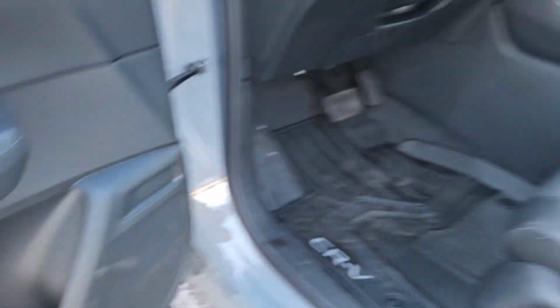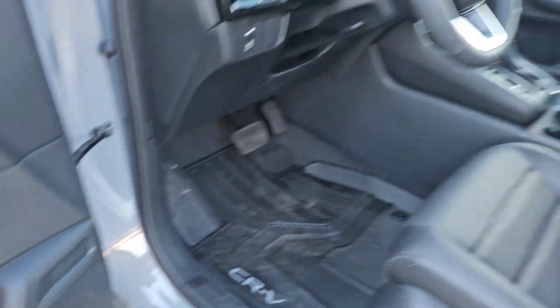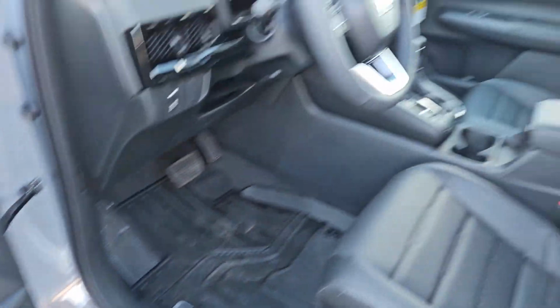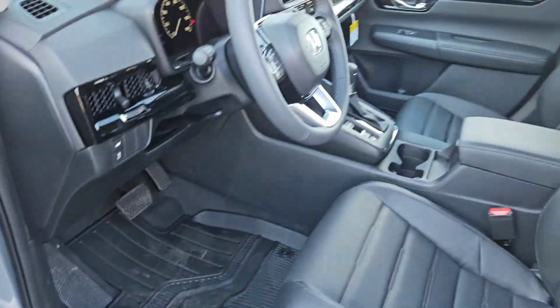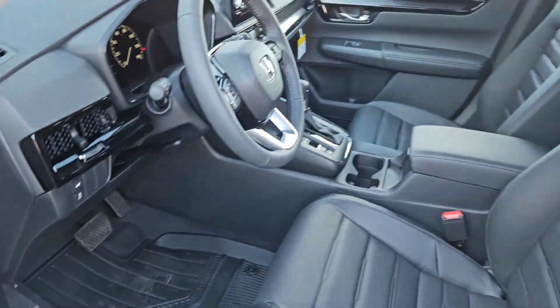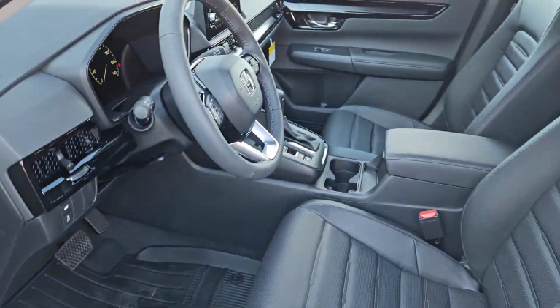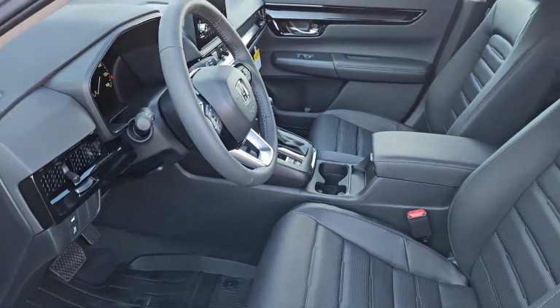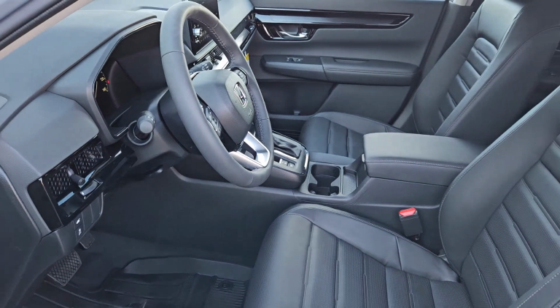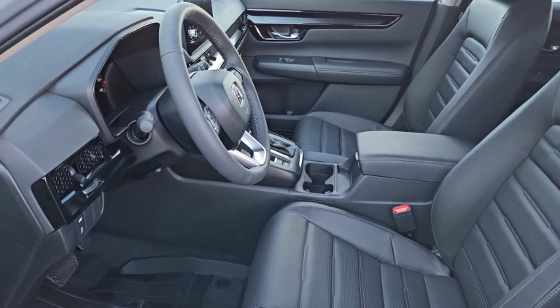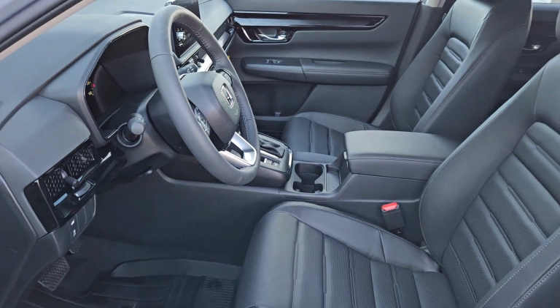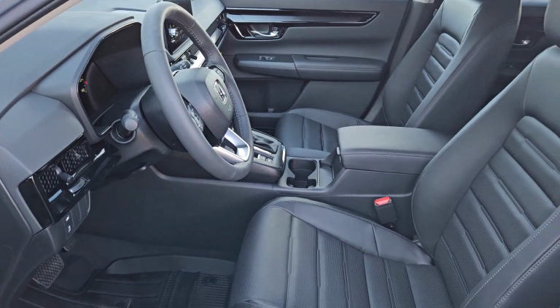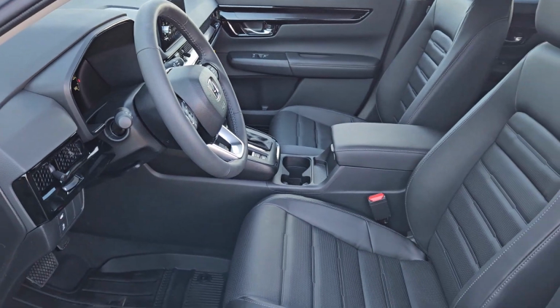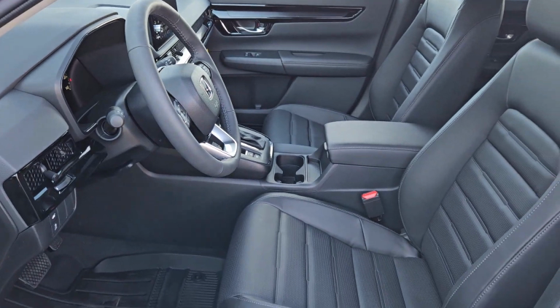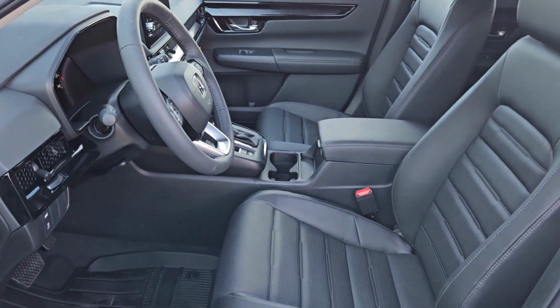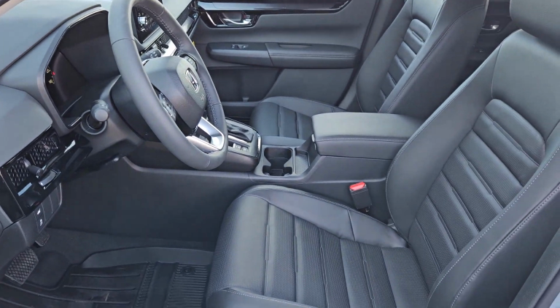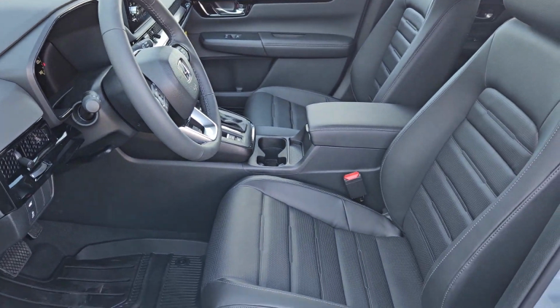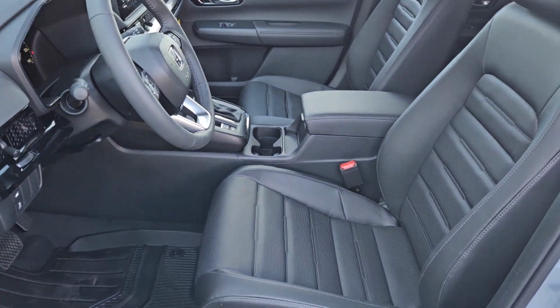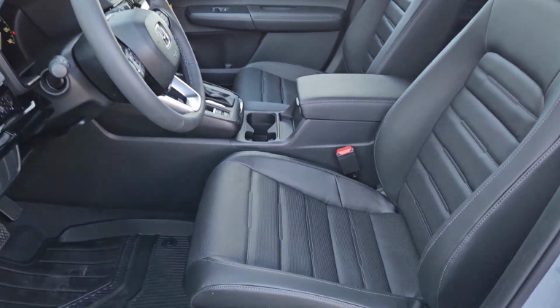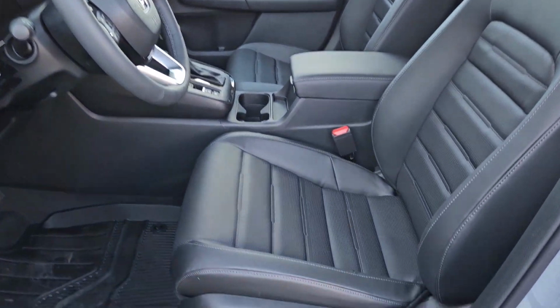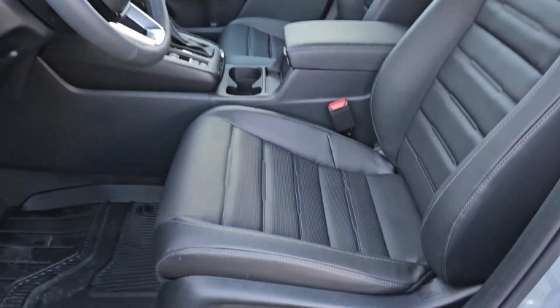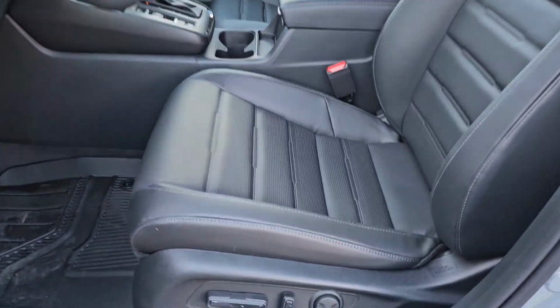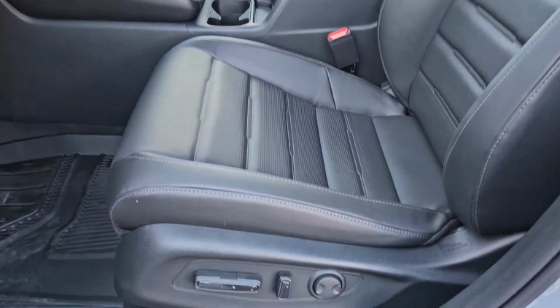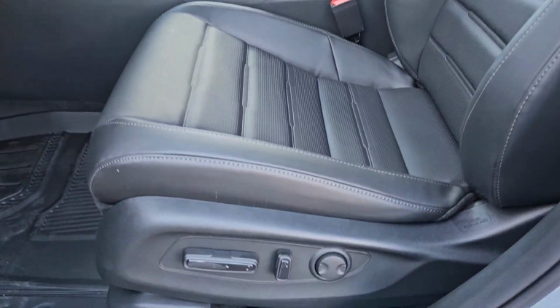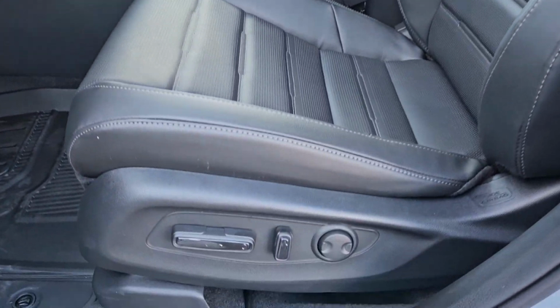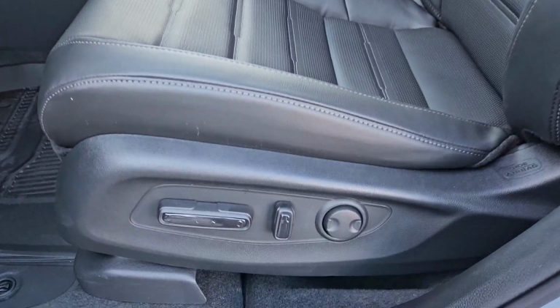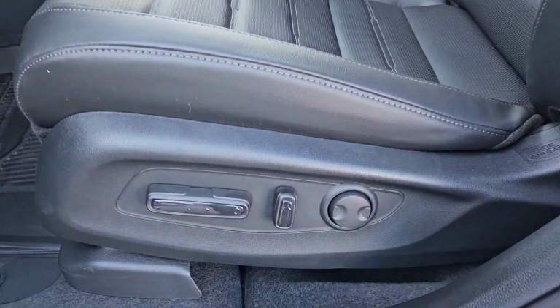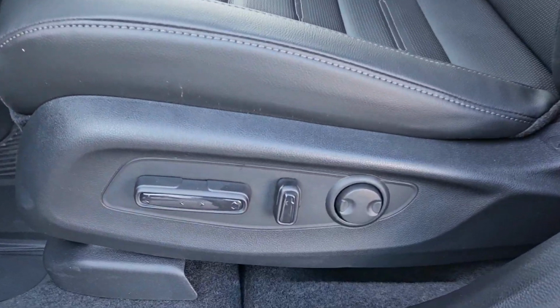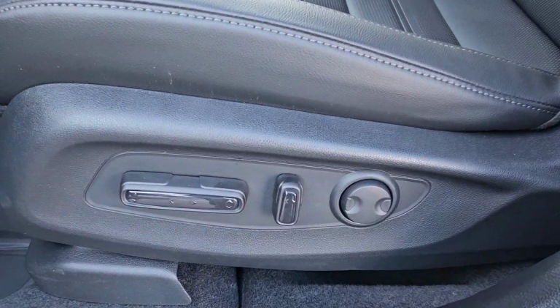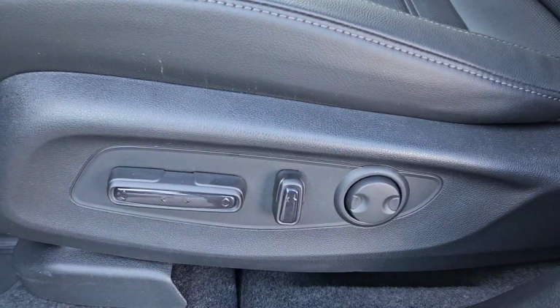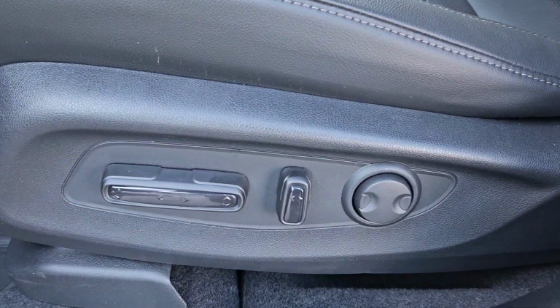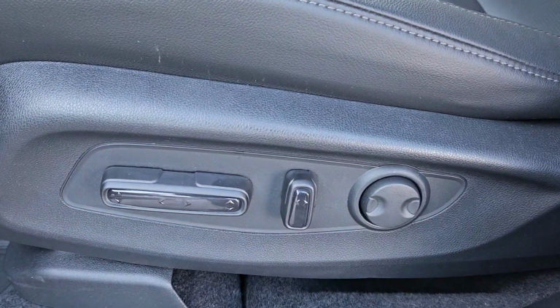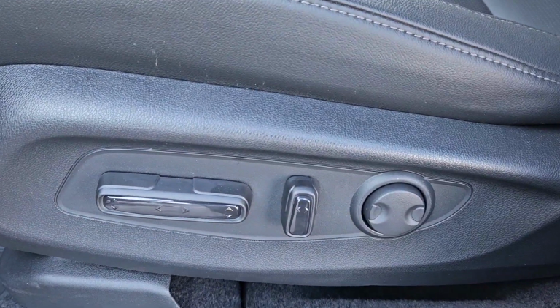Backup camera, power liftgate, power passenger seat, and steering wheel audio controls.